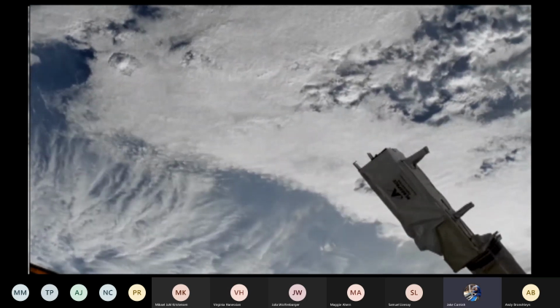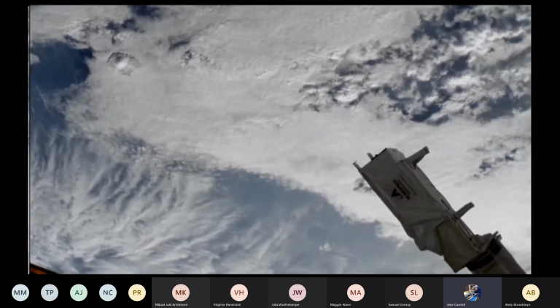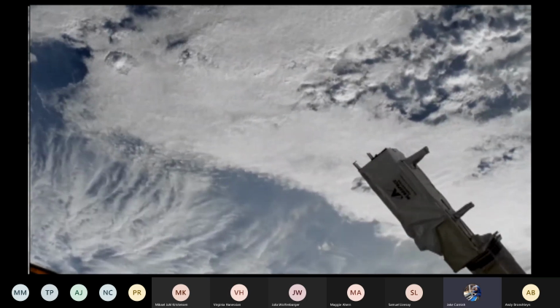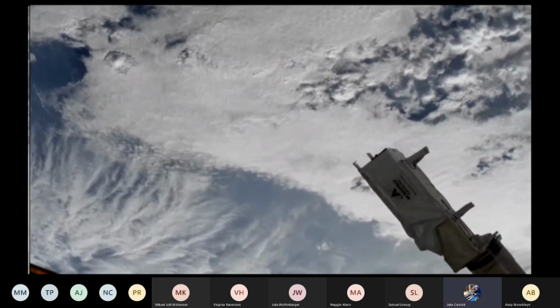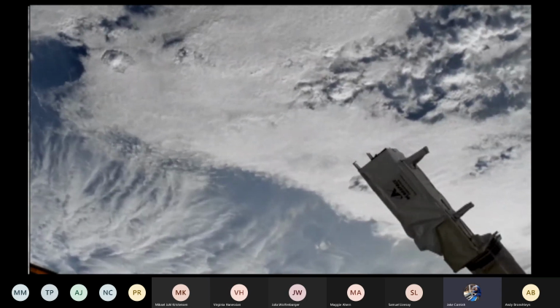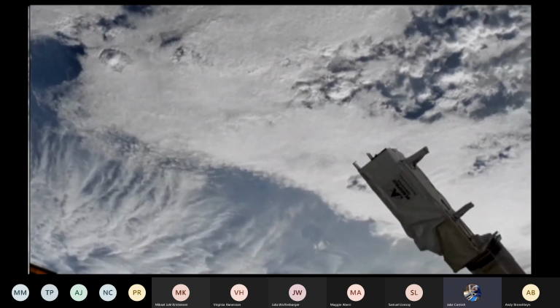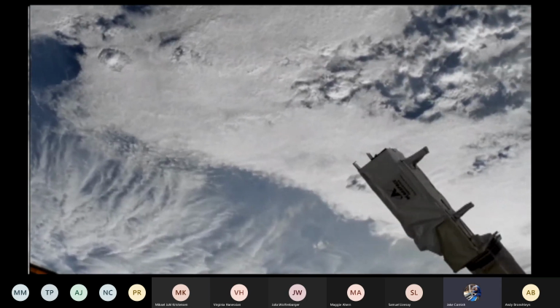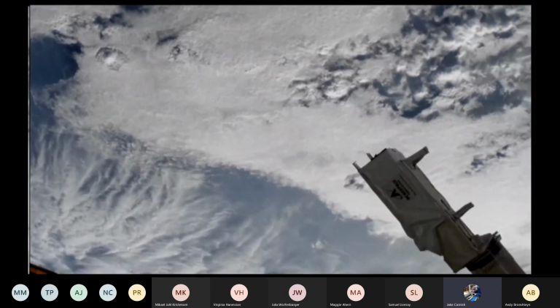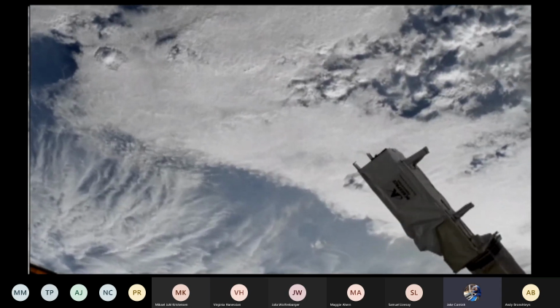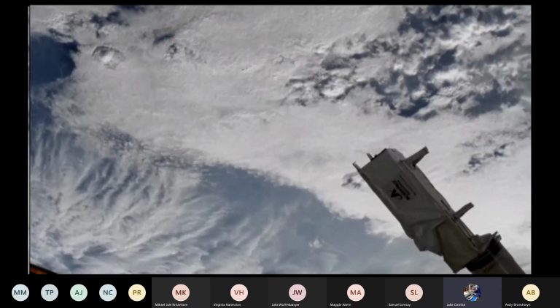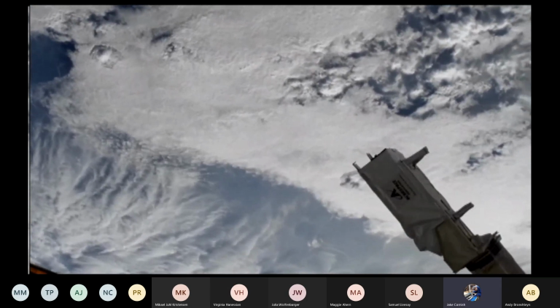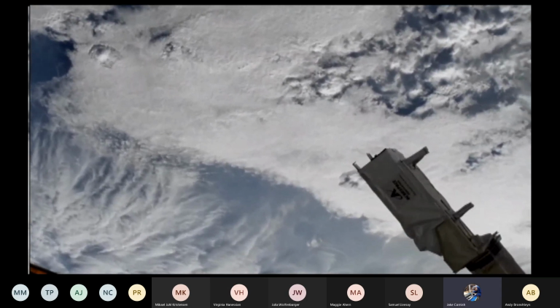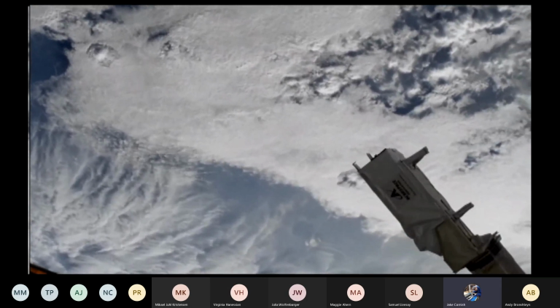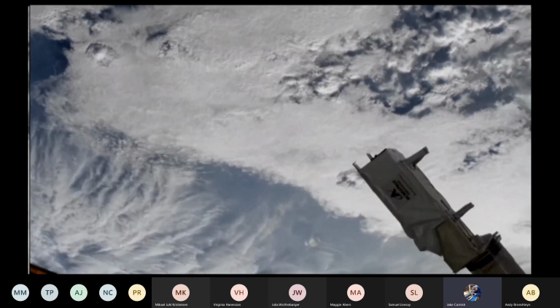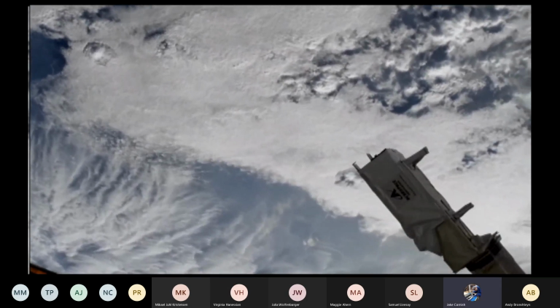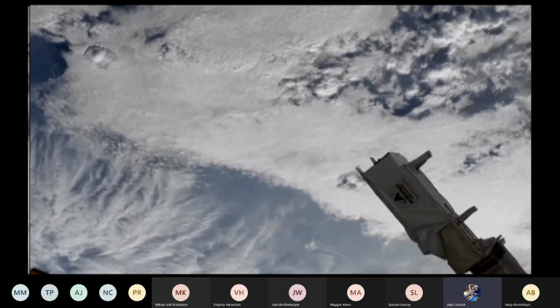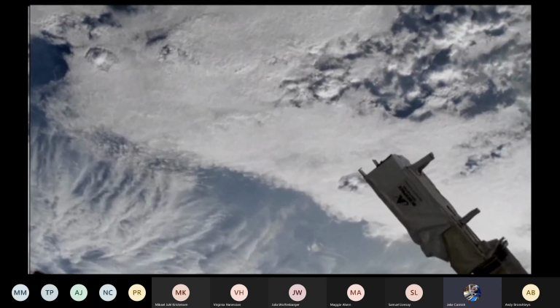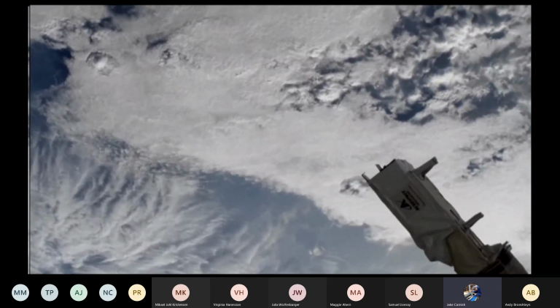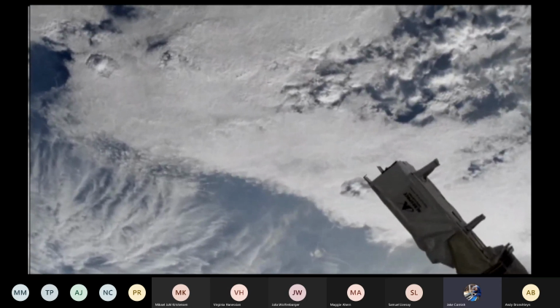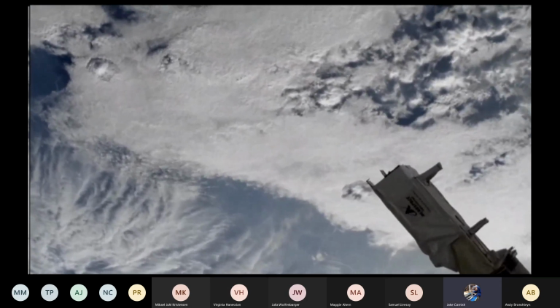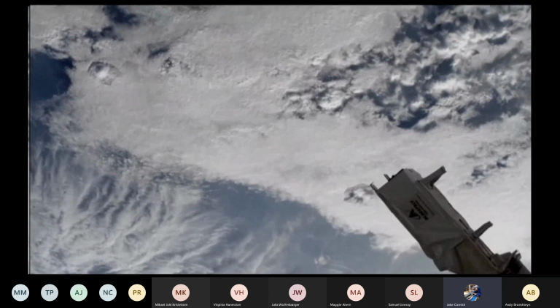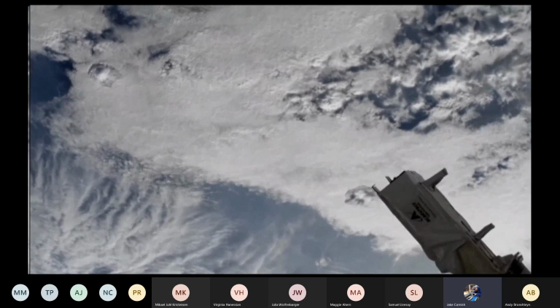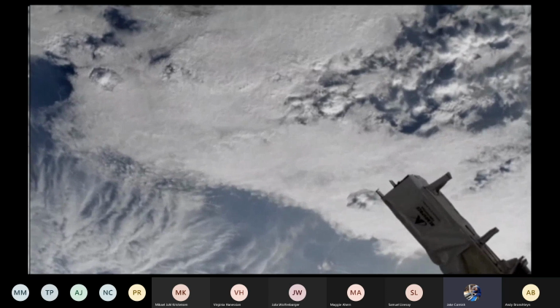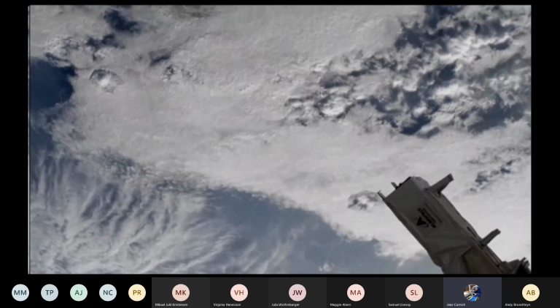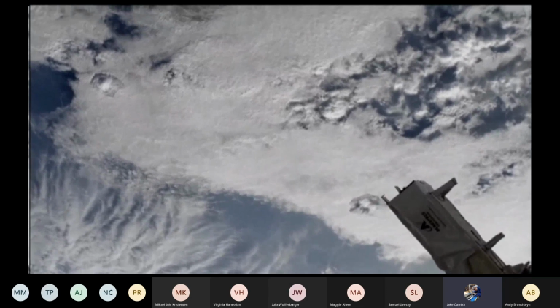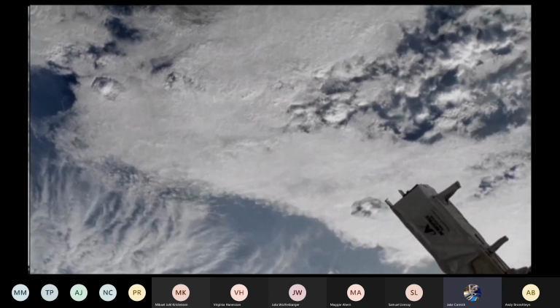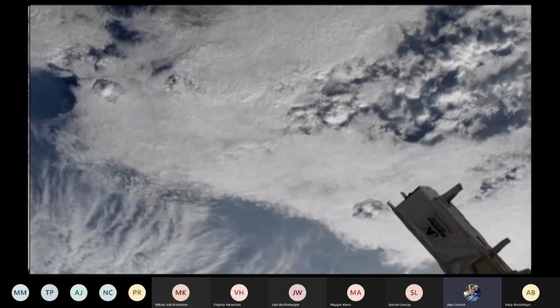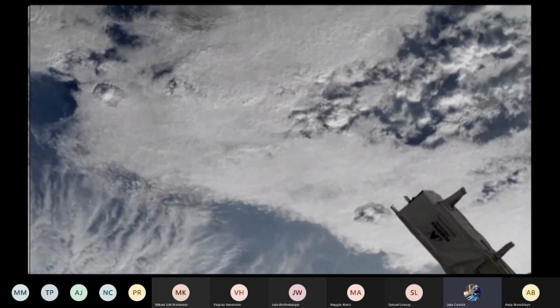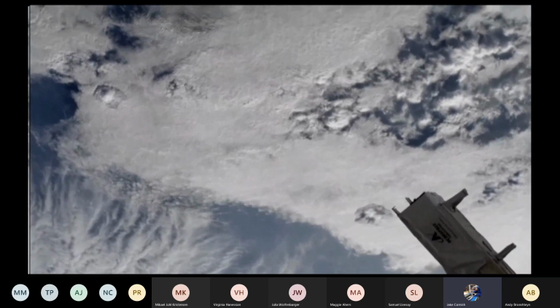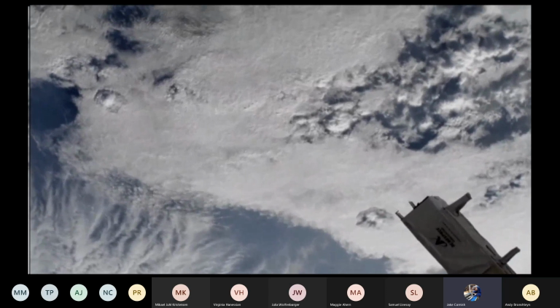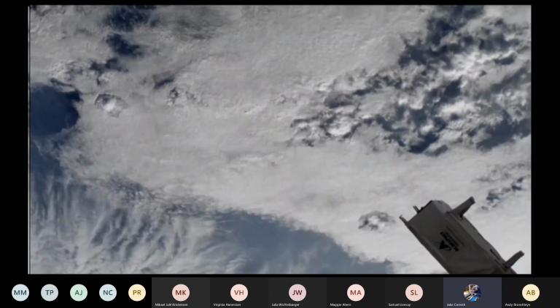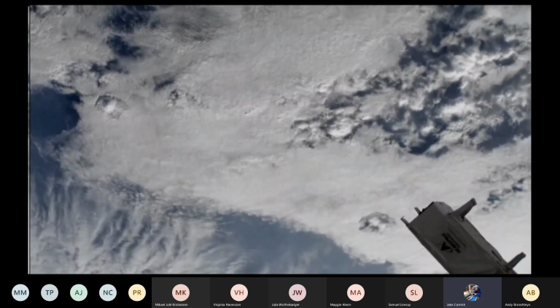Visually confirmed good deployment. Standing by for confirmation from NanoRacks Houston Operations Team and JAXA Robotic Team.